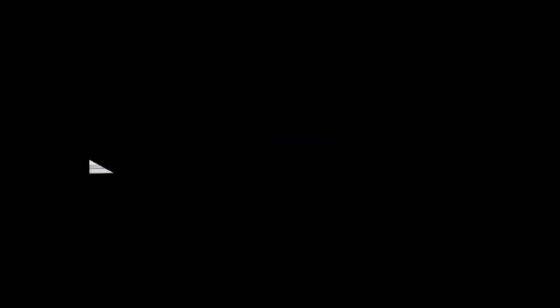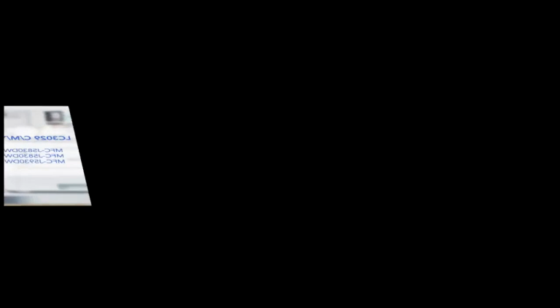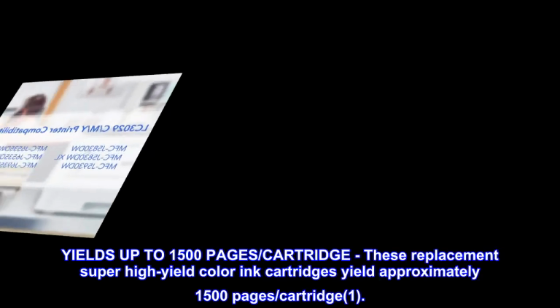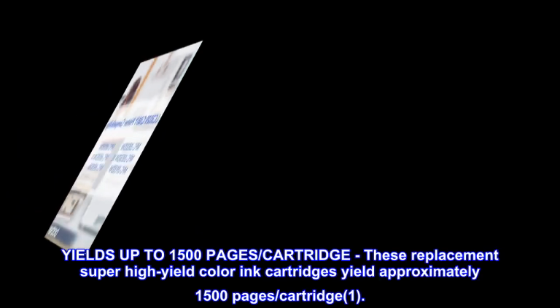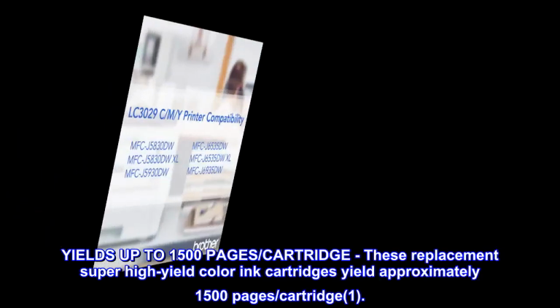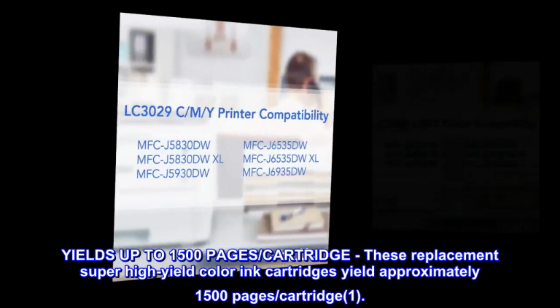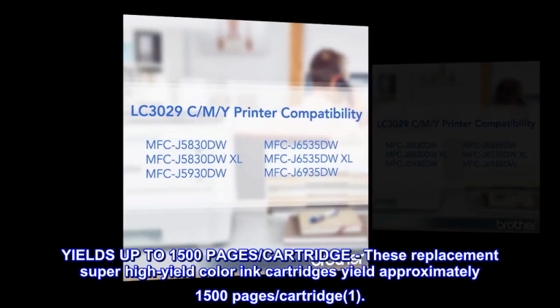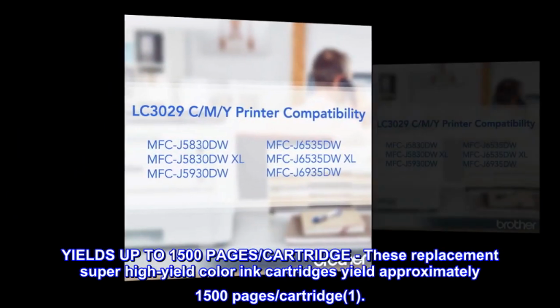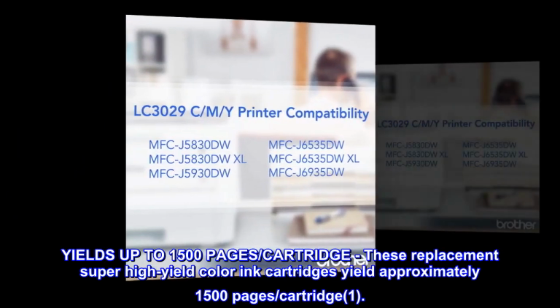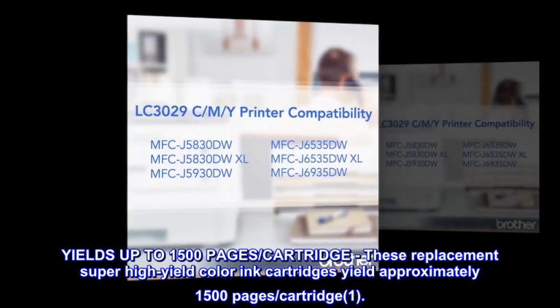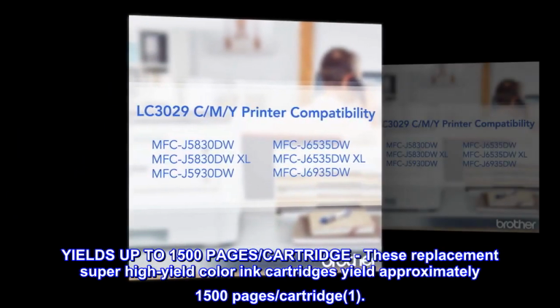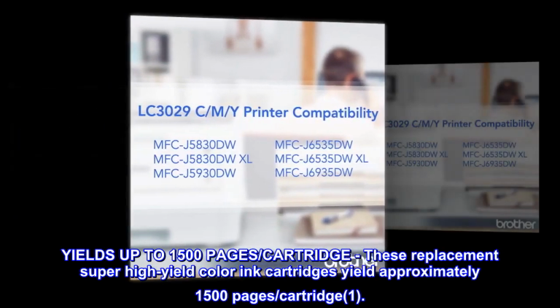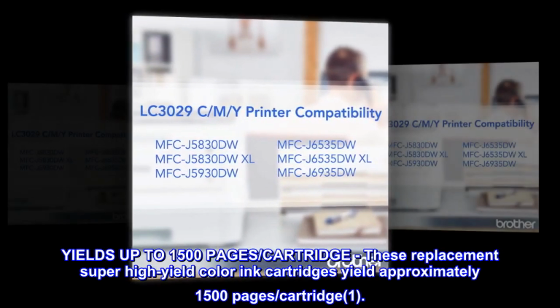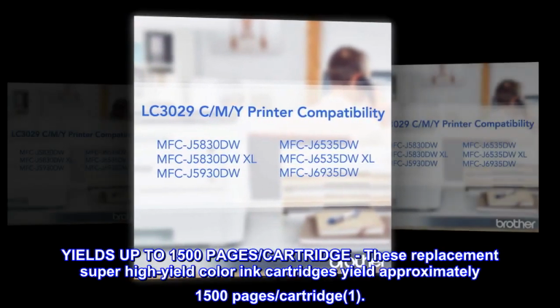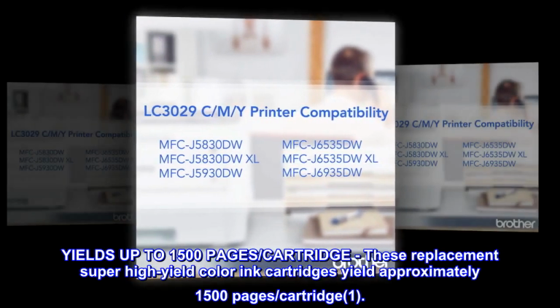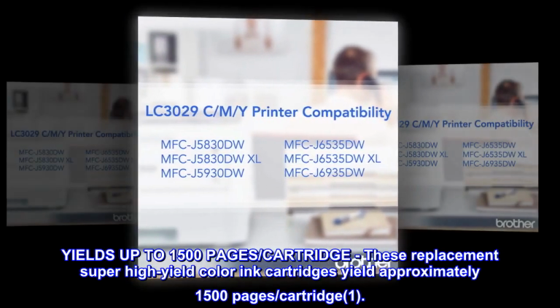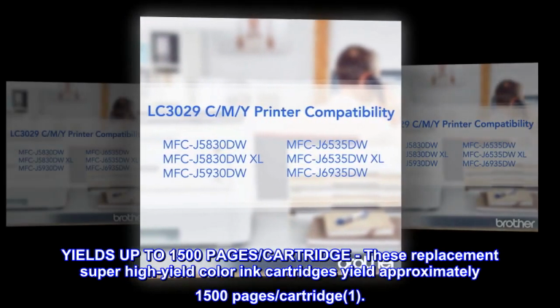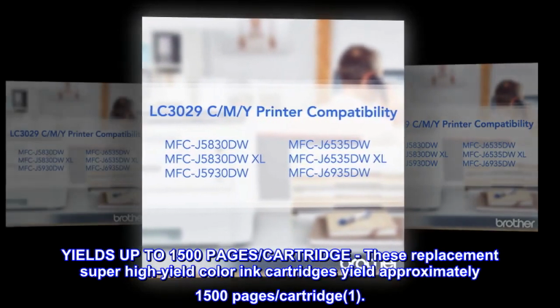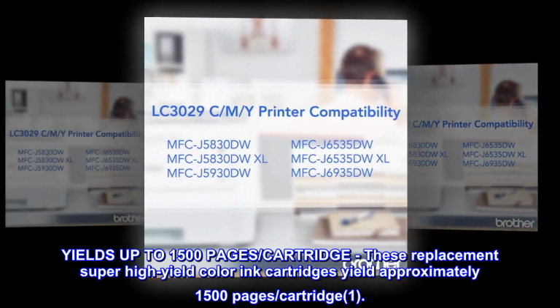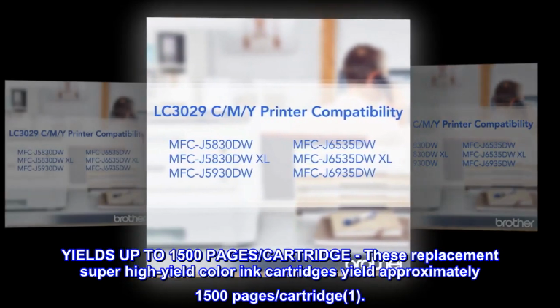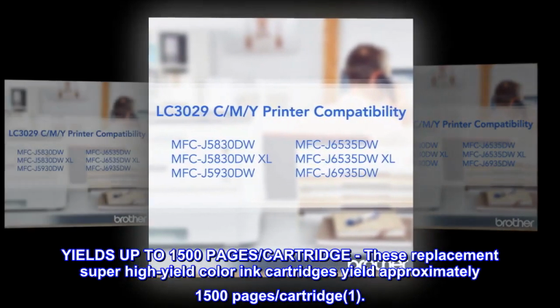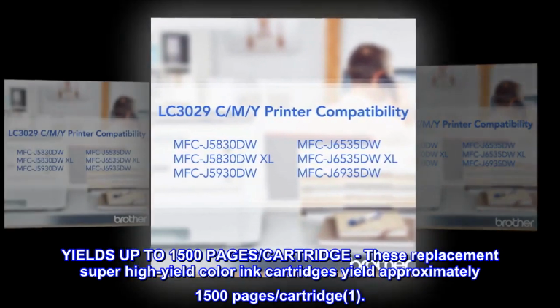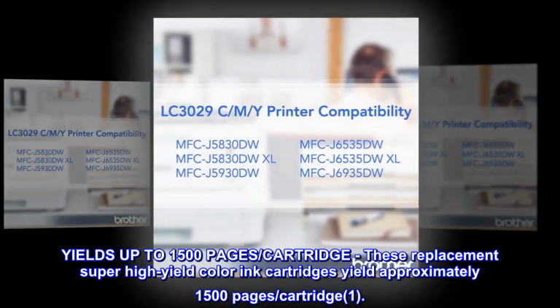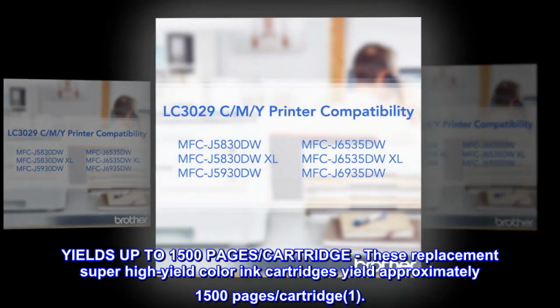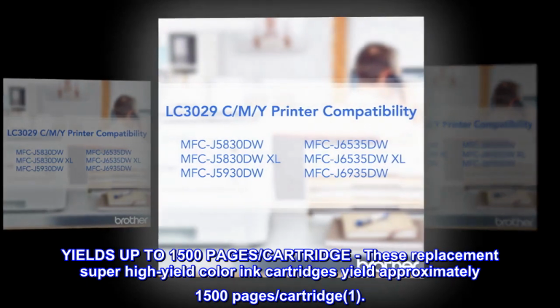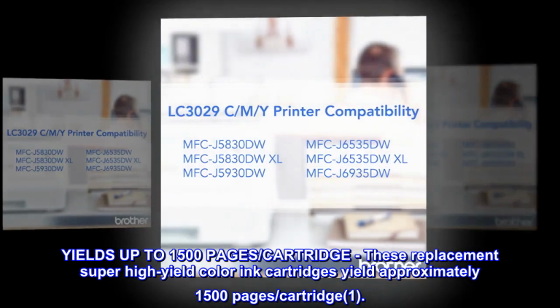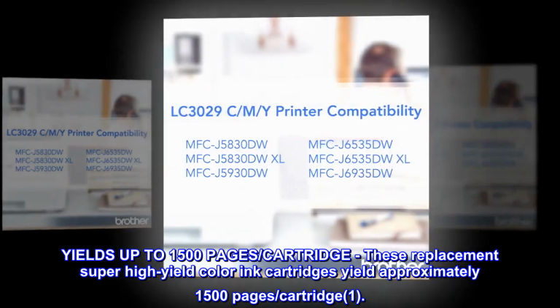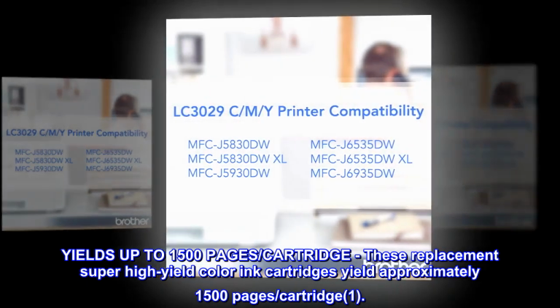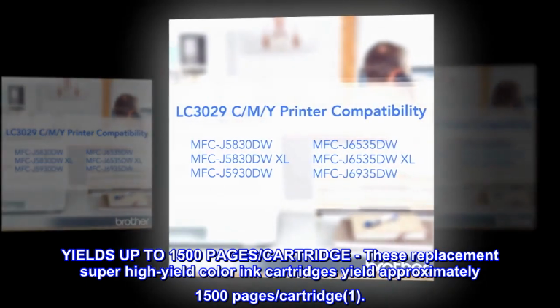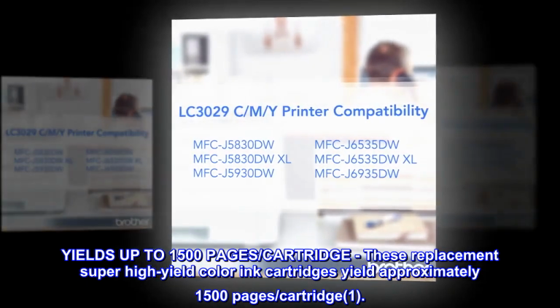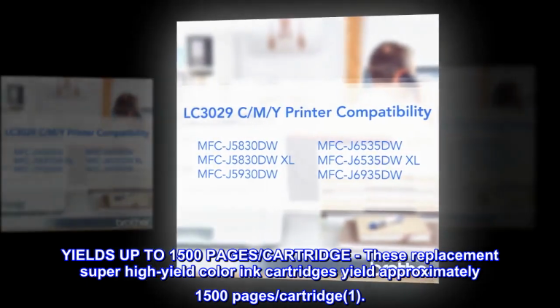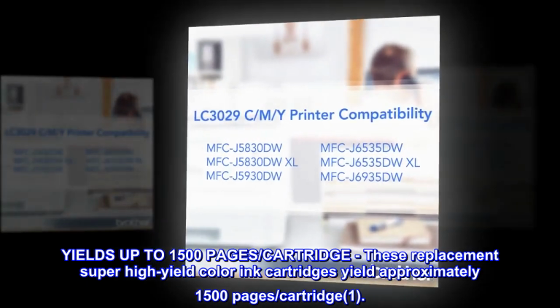Yields up to 1,500 pages. These replacement super high-yield color ink cartridges yield approximately 1,500 pages per cartridge.